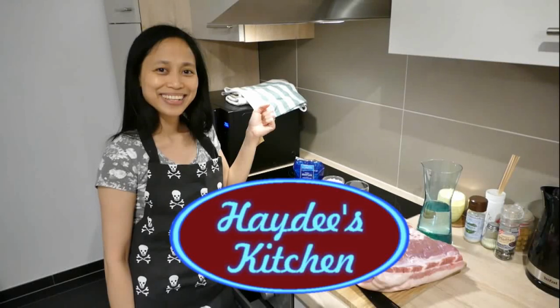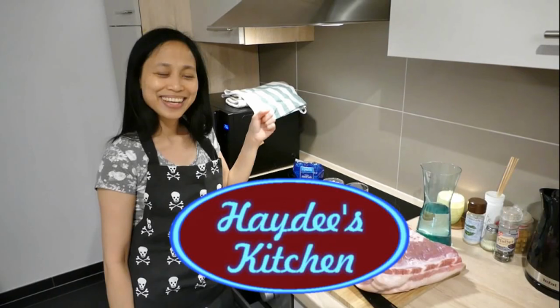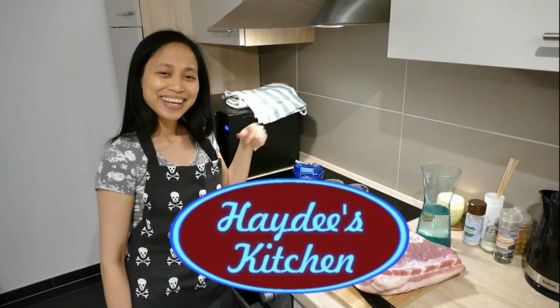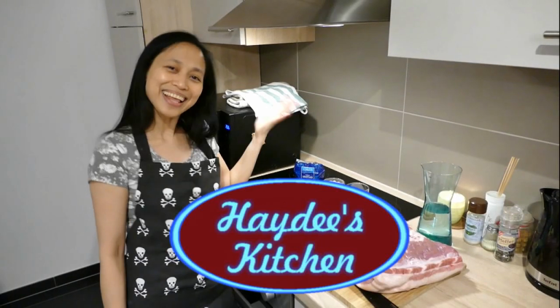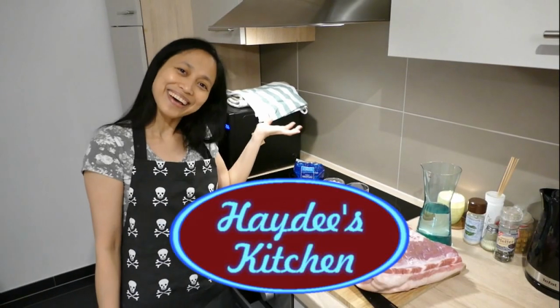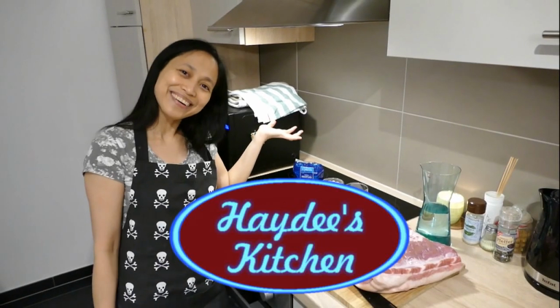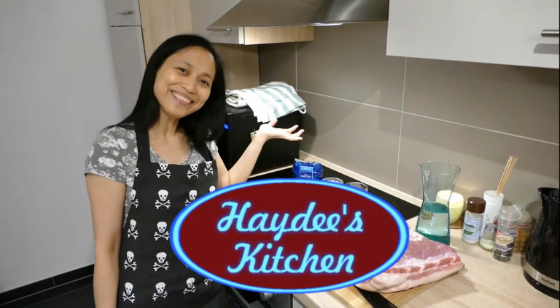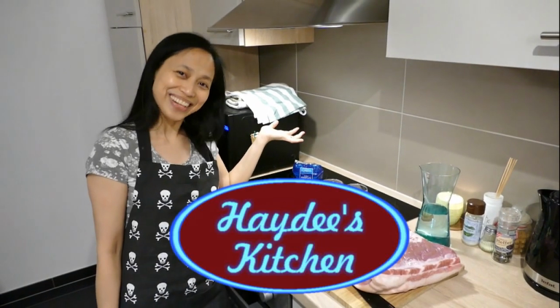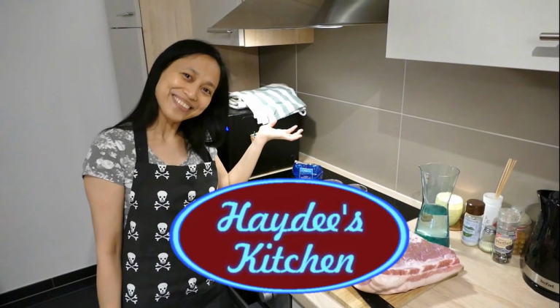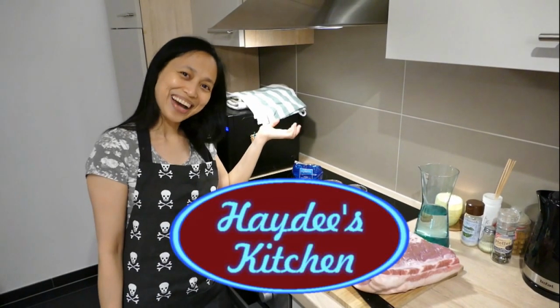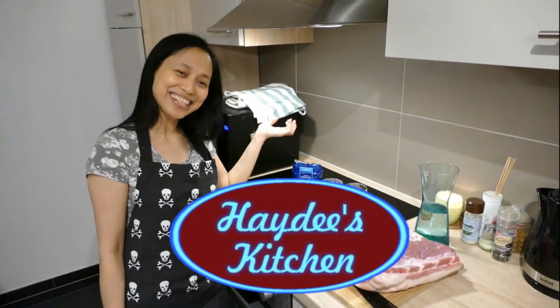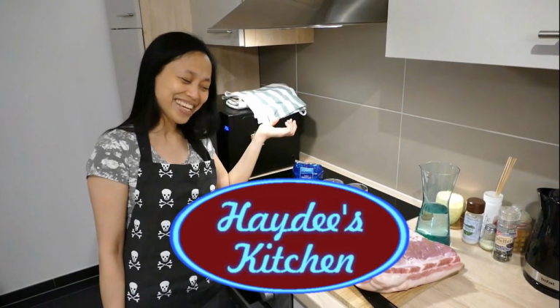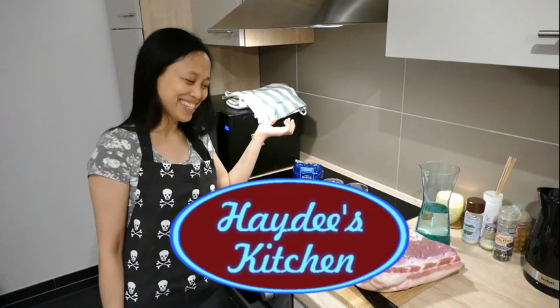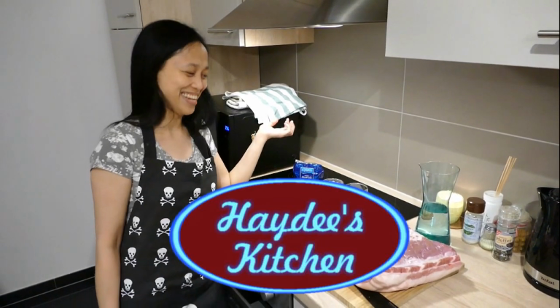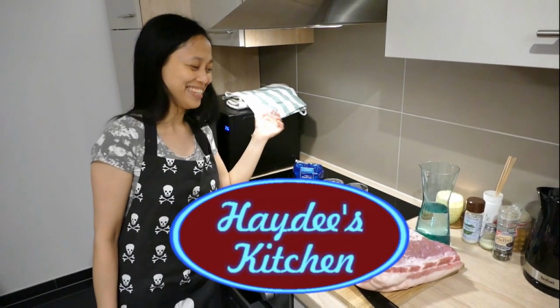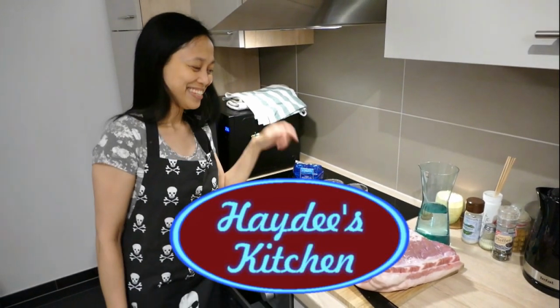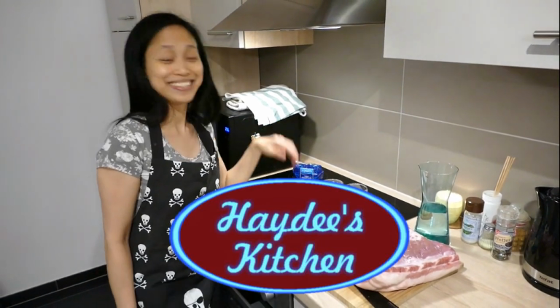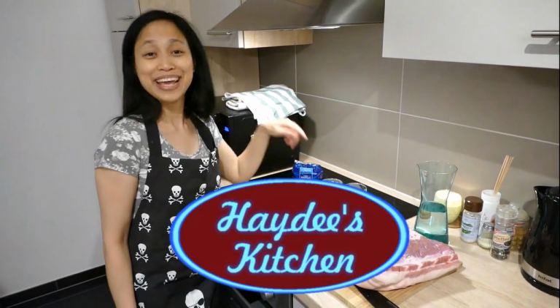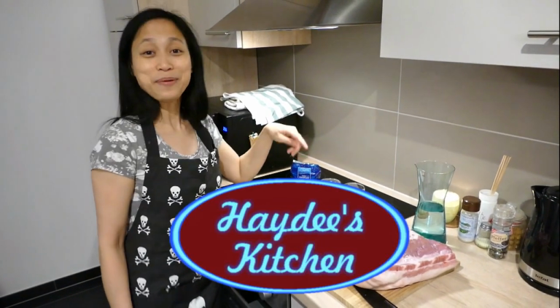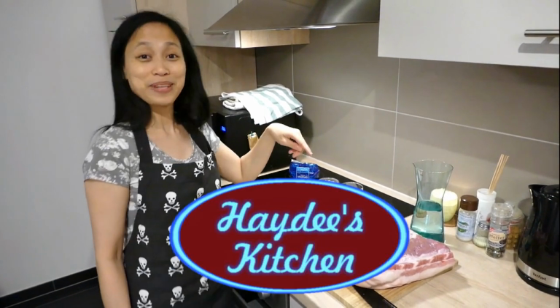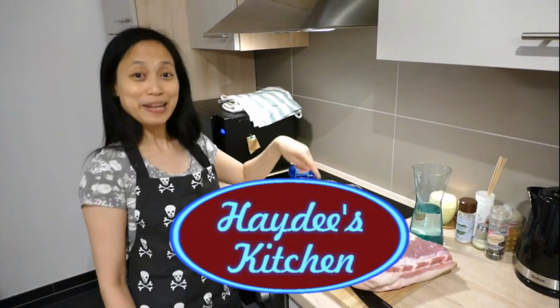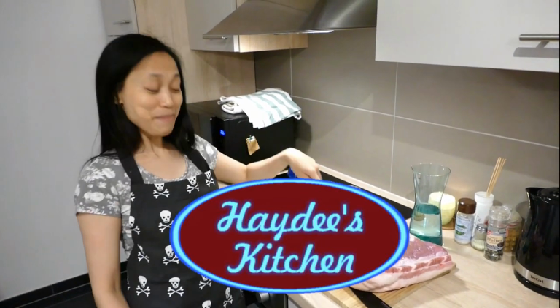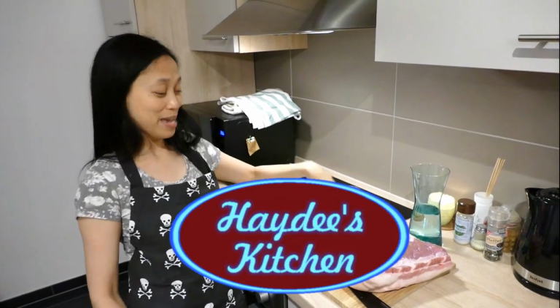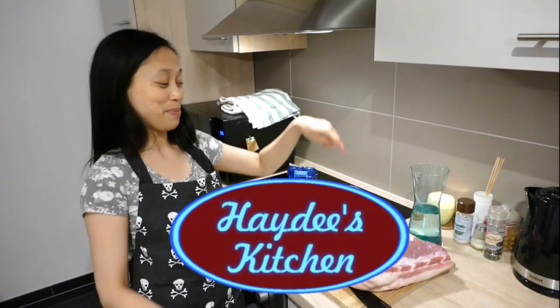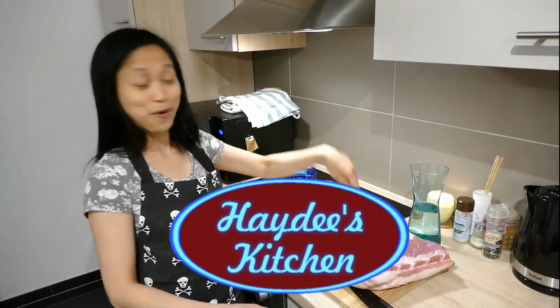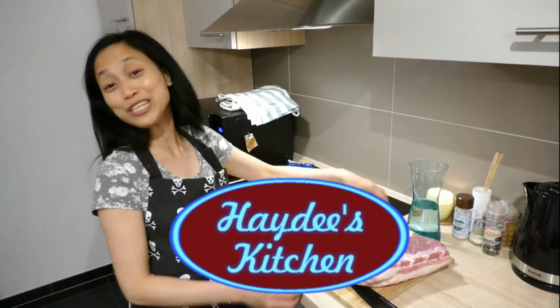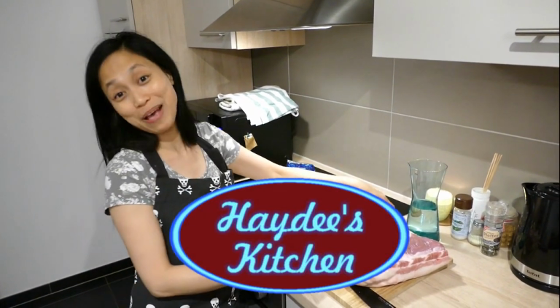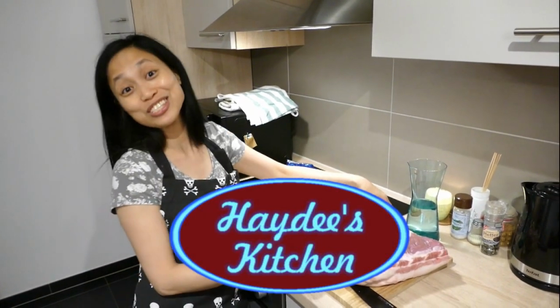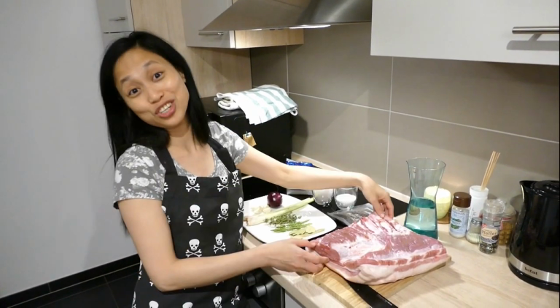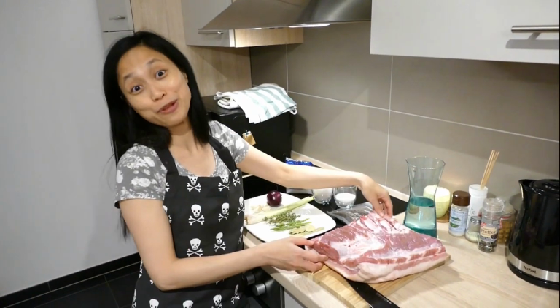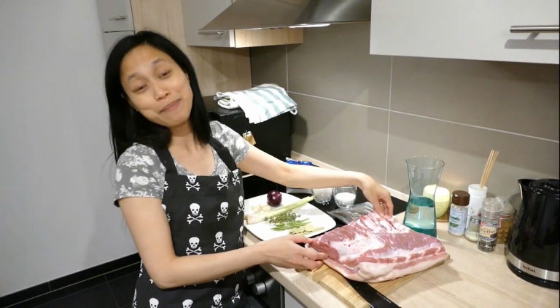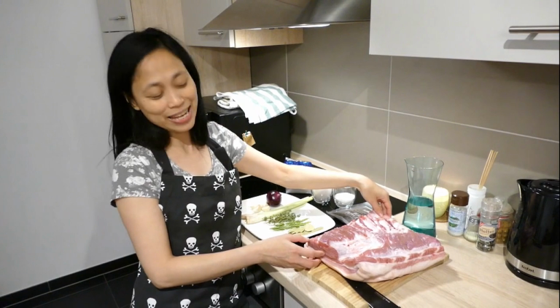Hello! Welcome to Heidi's Kitchen. Today we're gonna make Pinoy's best lechon belly.